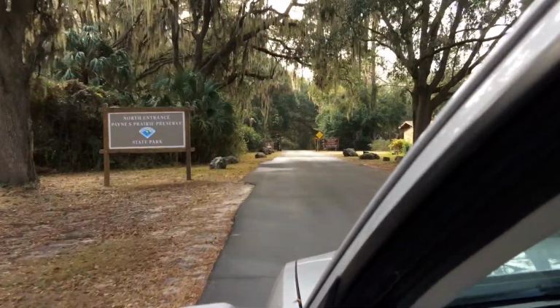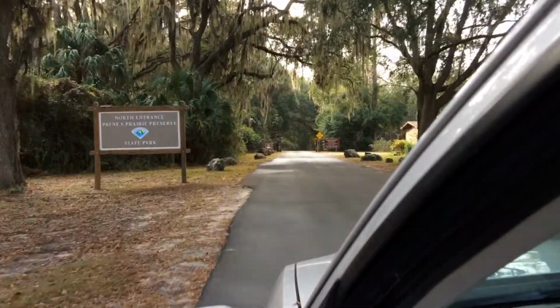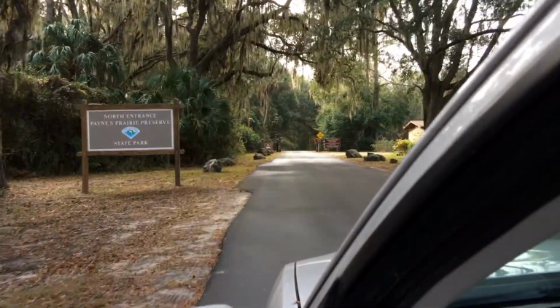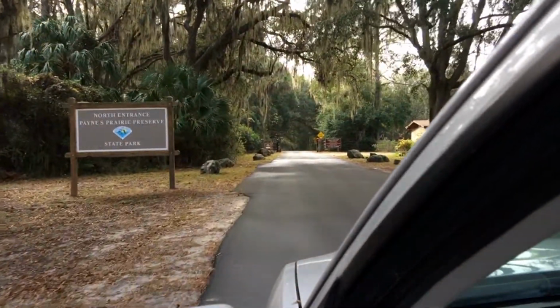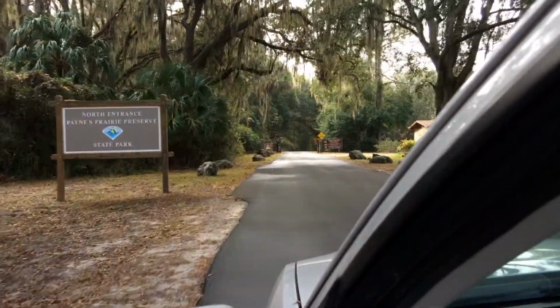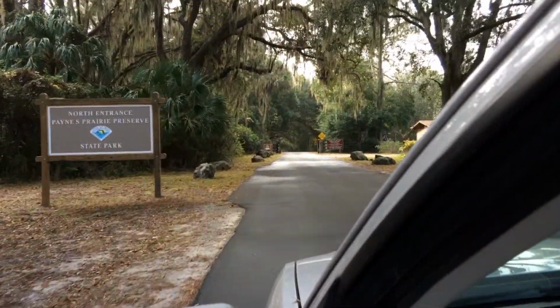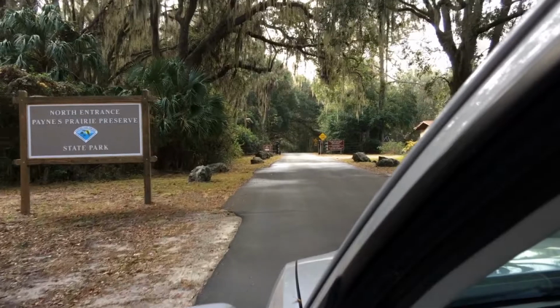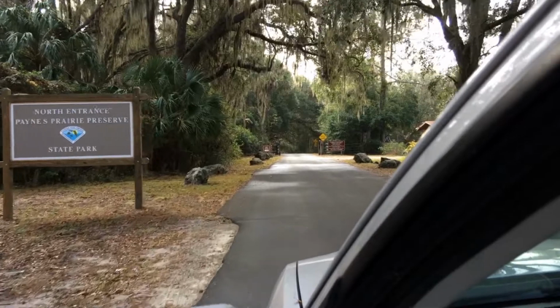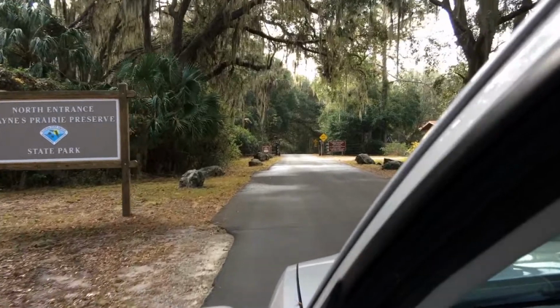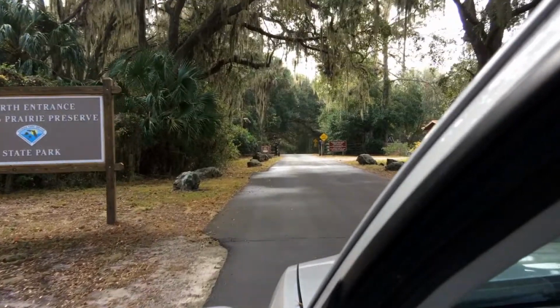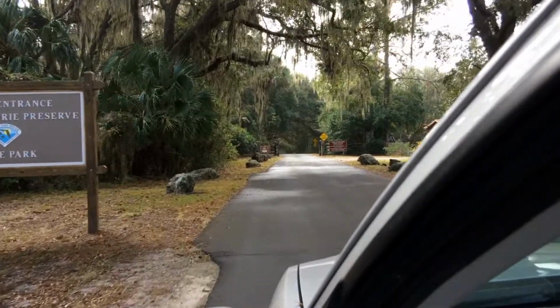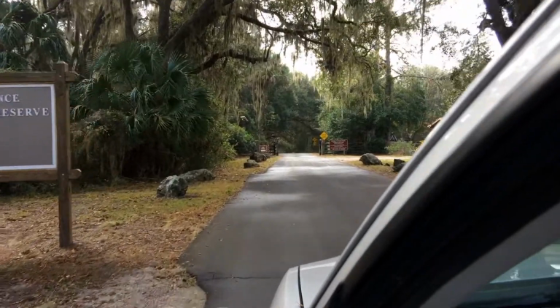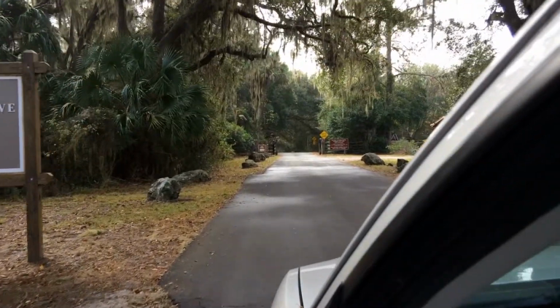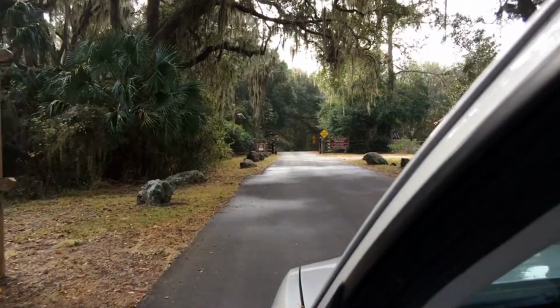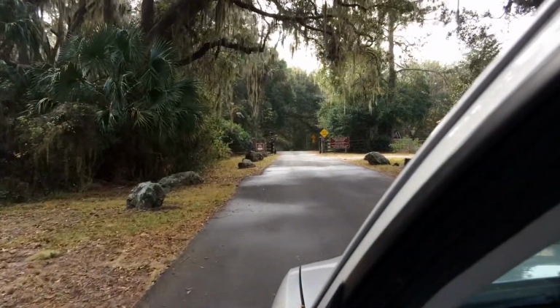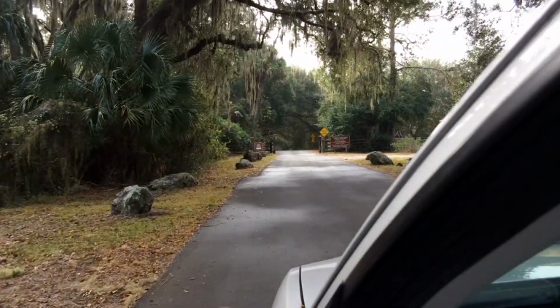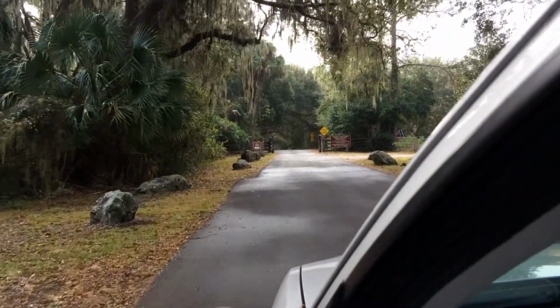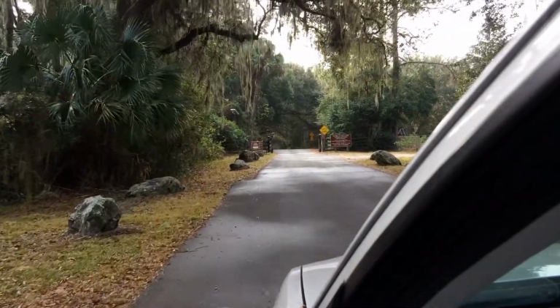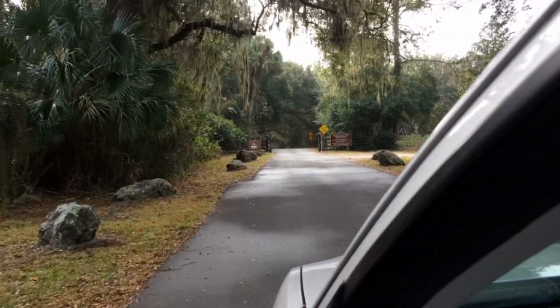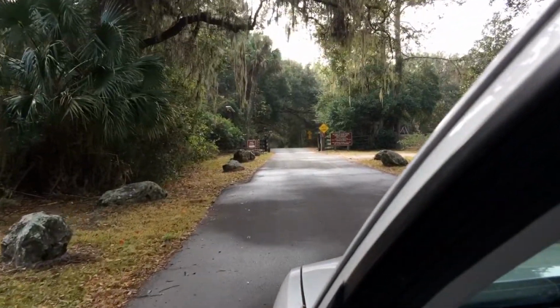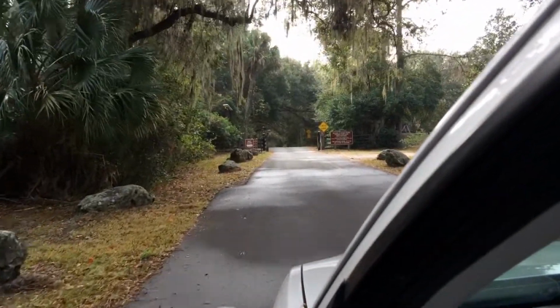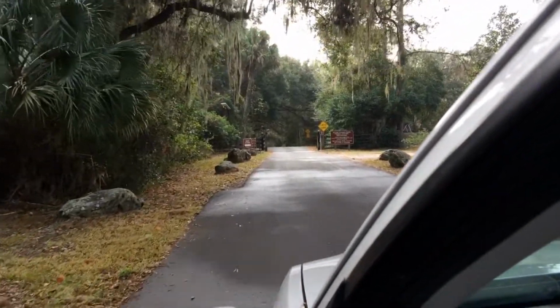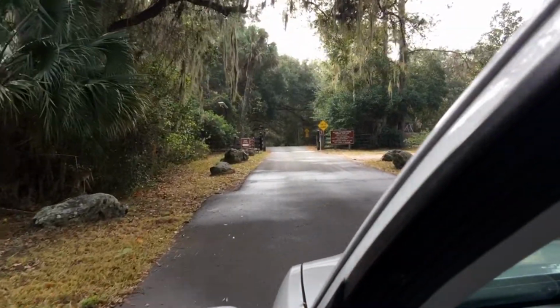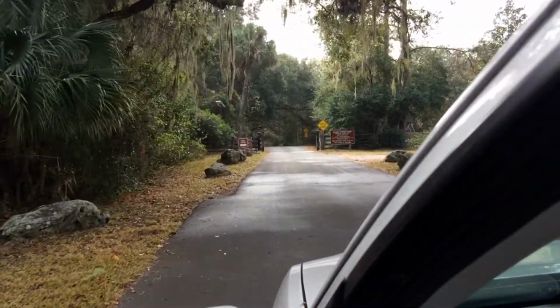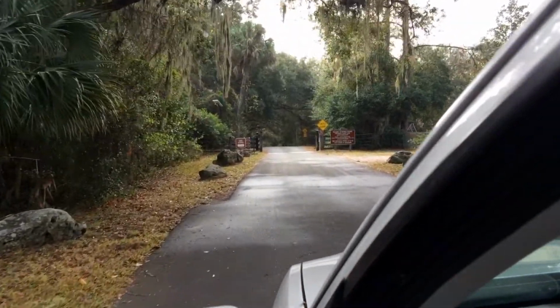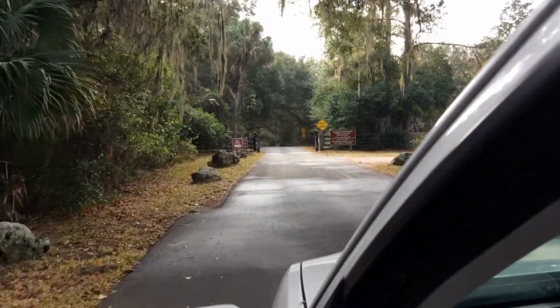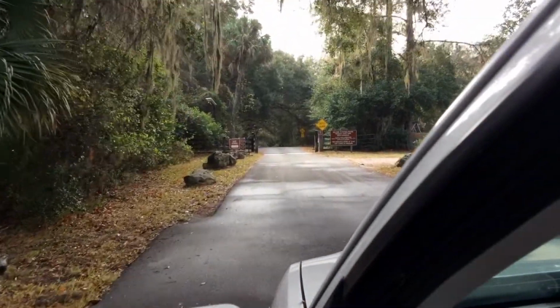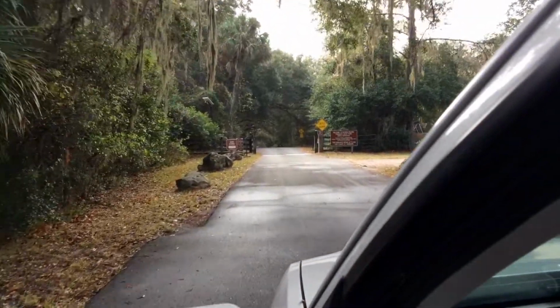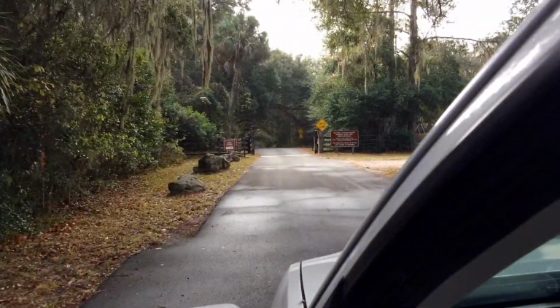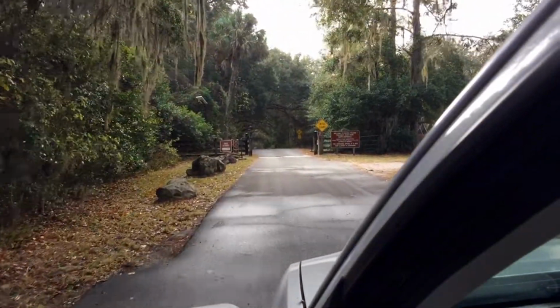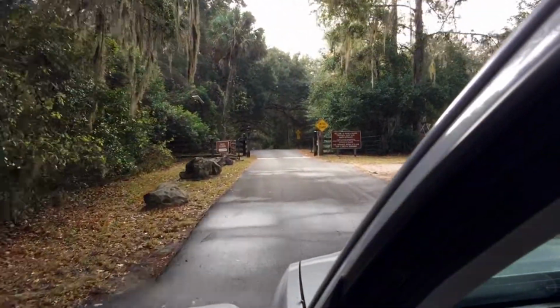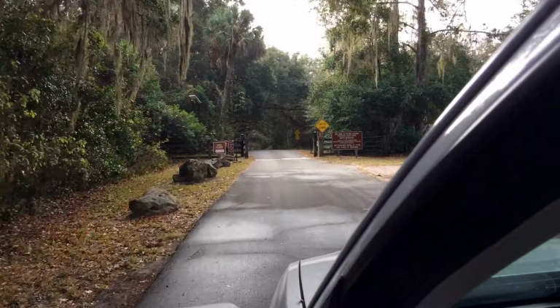Lachua Trail is located just south of Gainesville, Florida in the Payne's Prairie Preserve State Park.